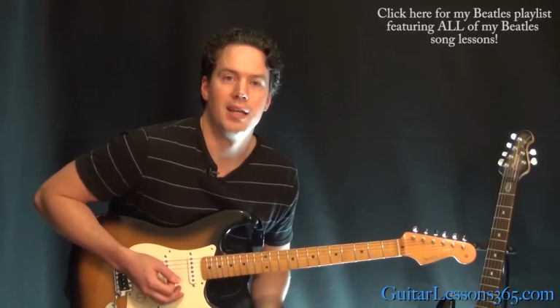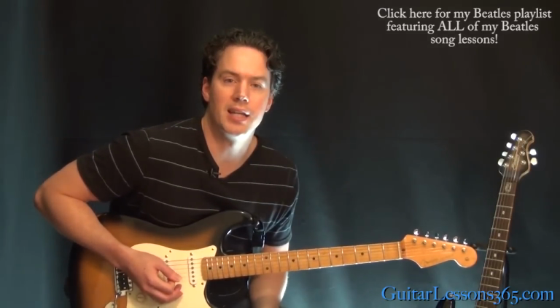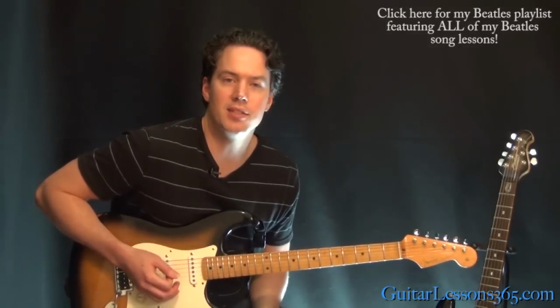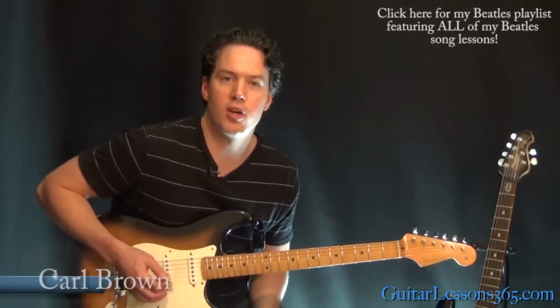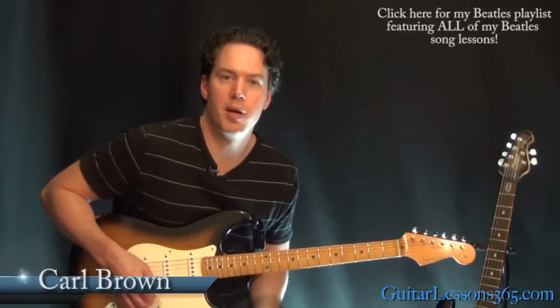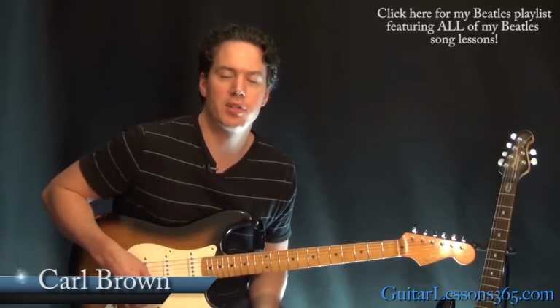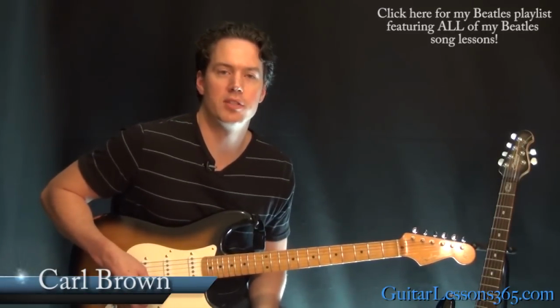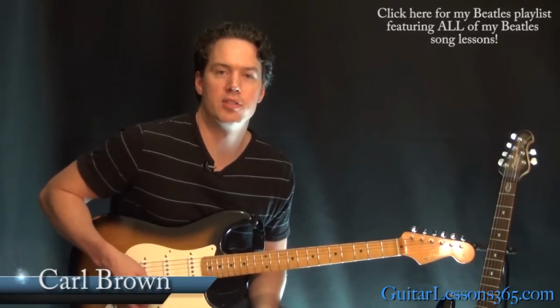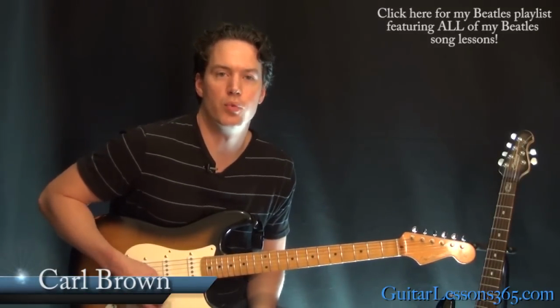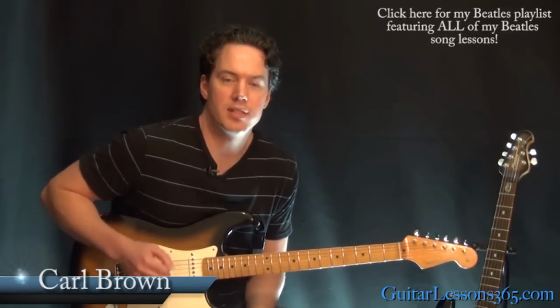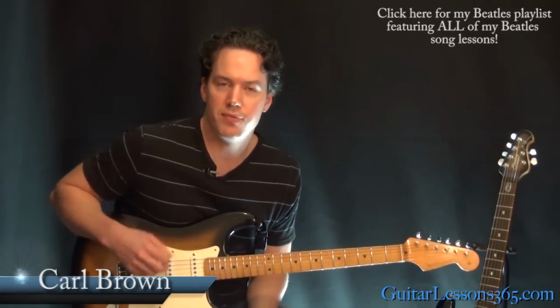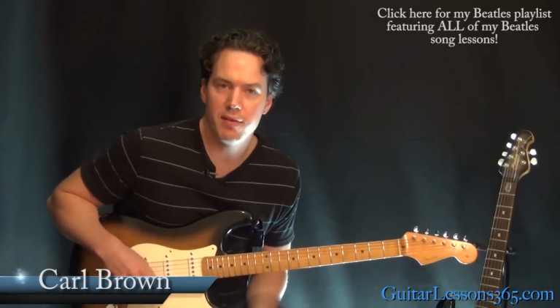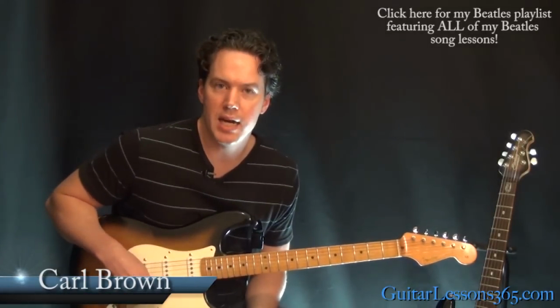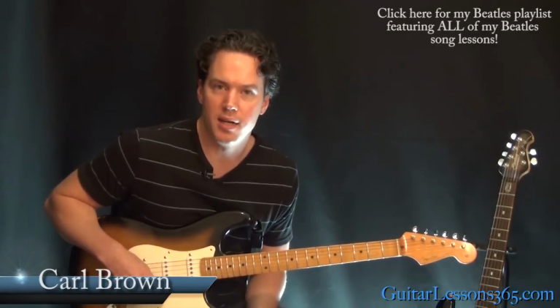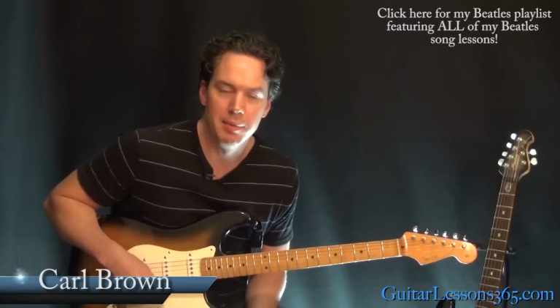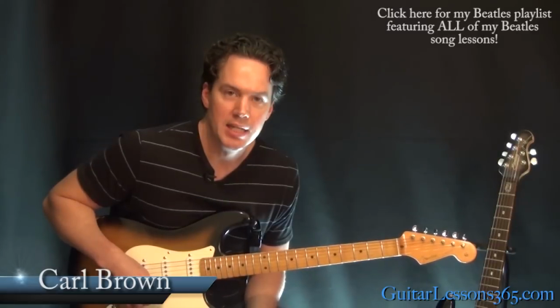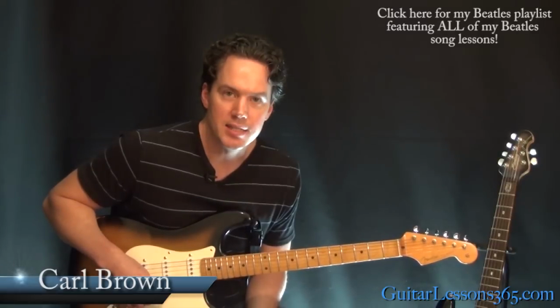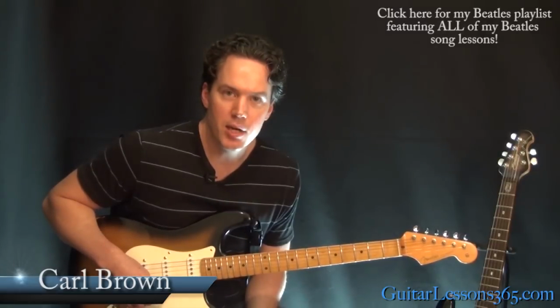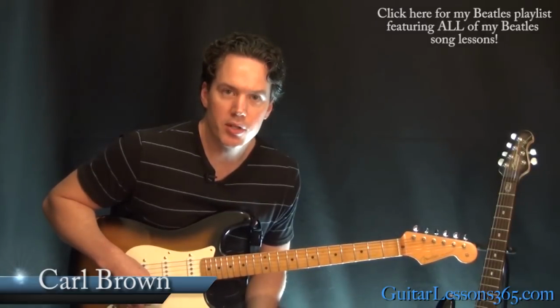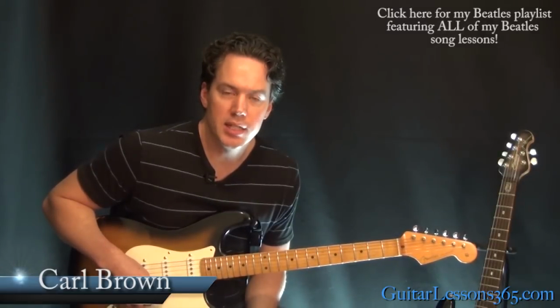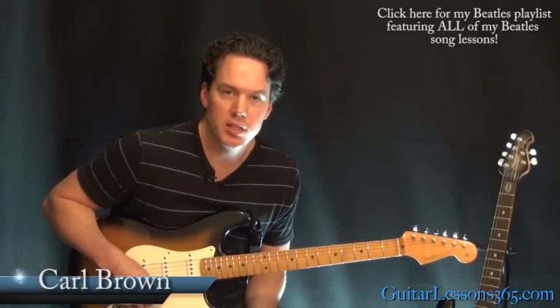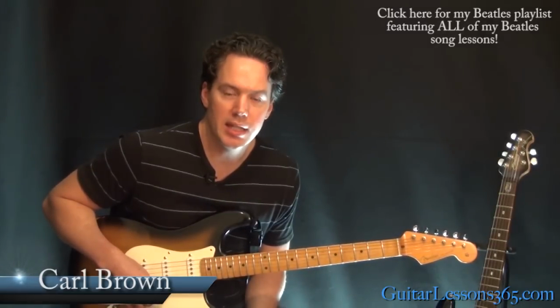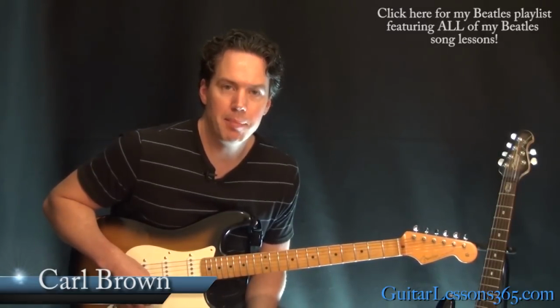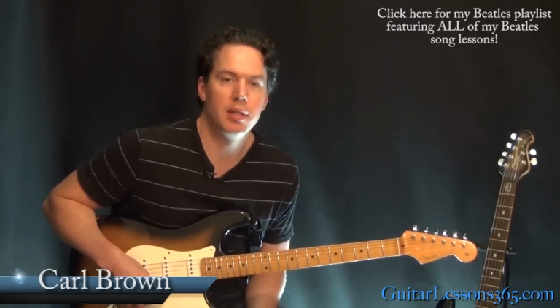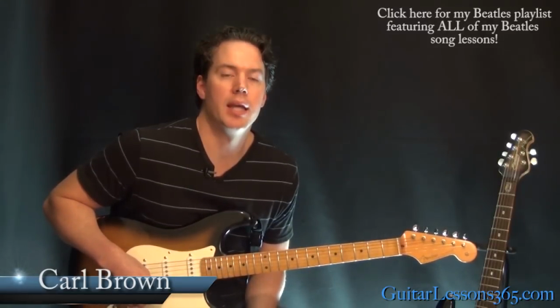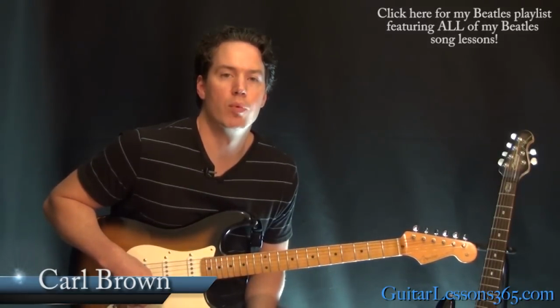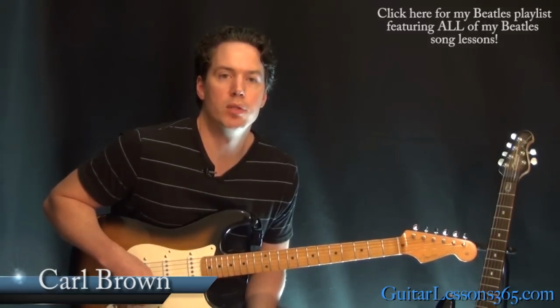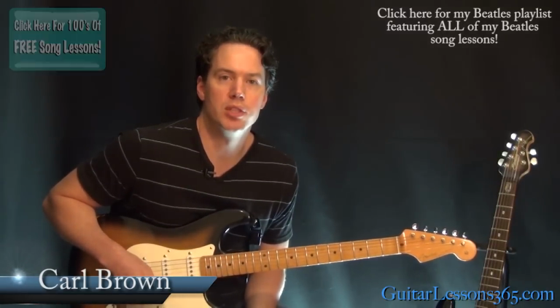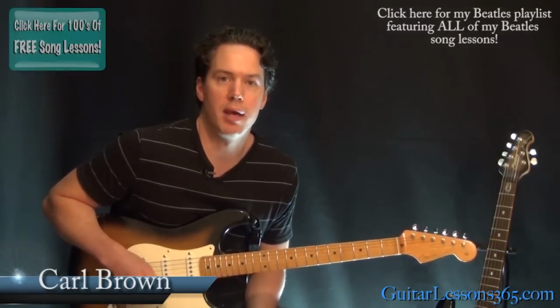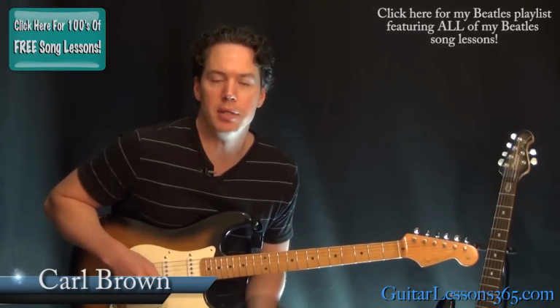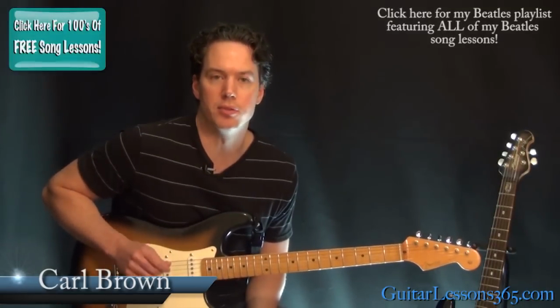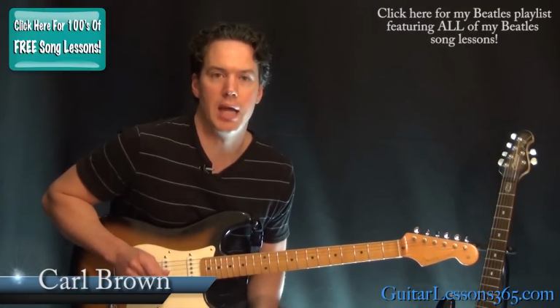Hey guys, it's Carl Brown from GuitarLessons365.com. Today we are going to take a look at how to play Revolution by the Beatles.